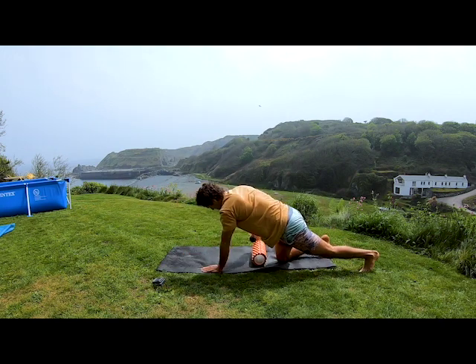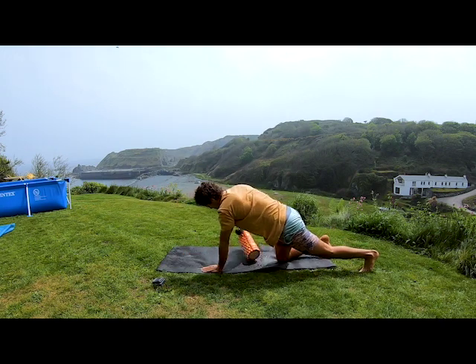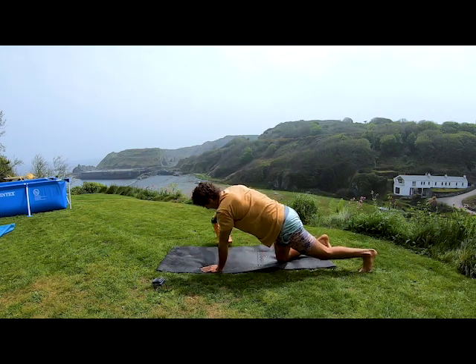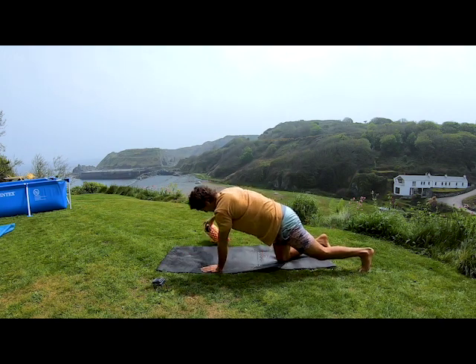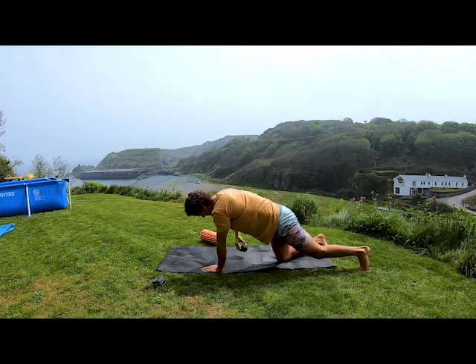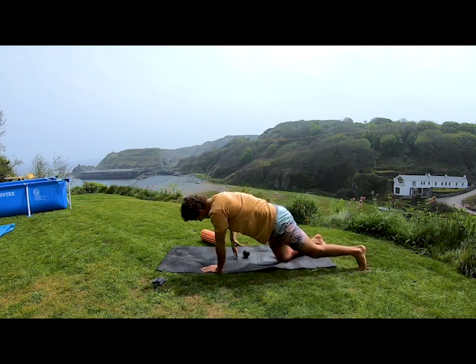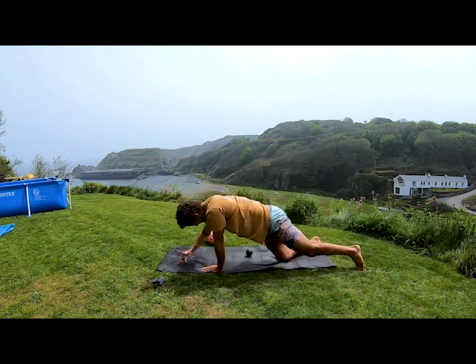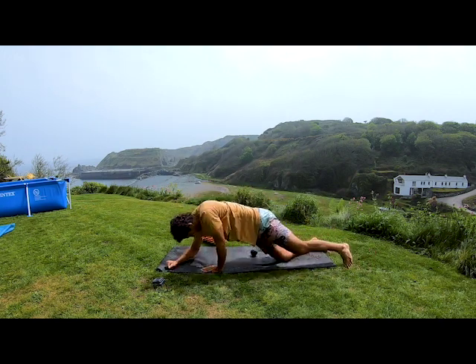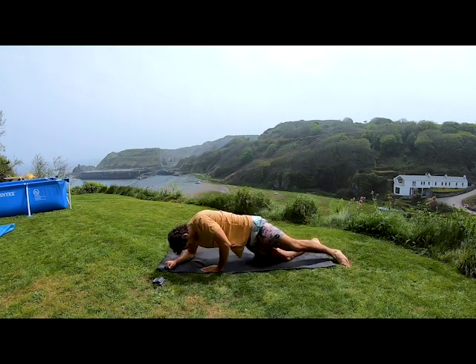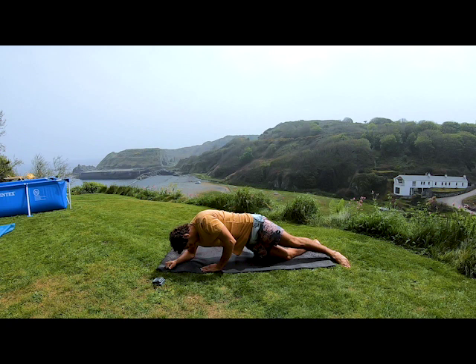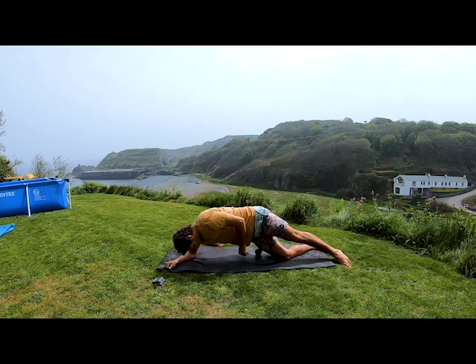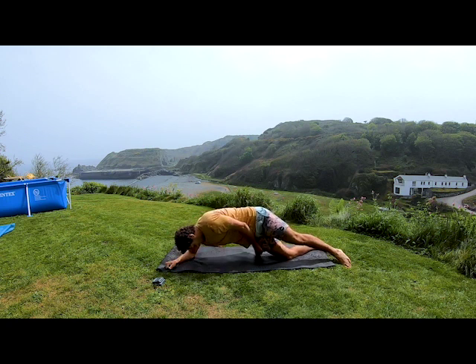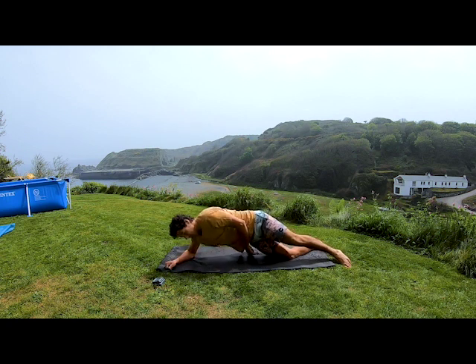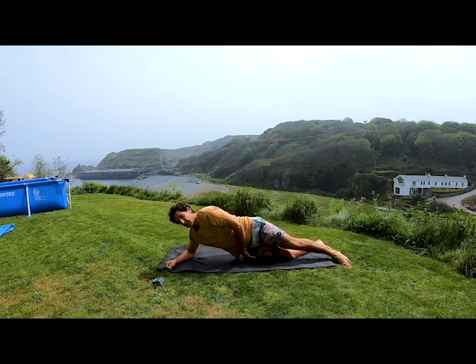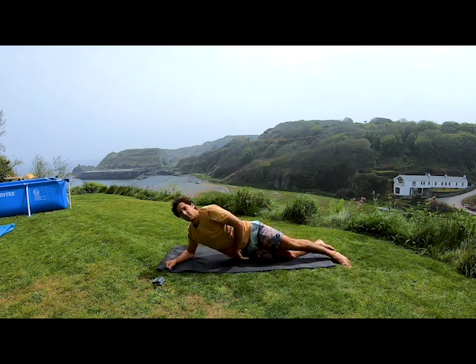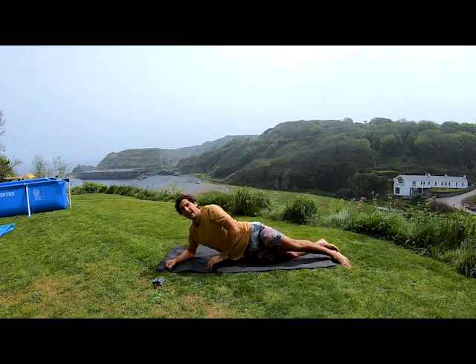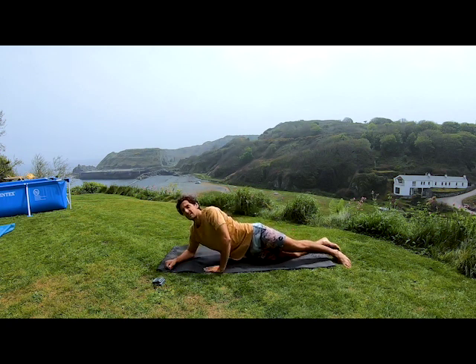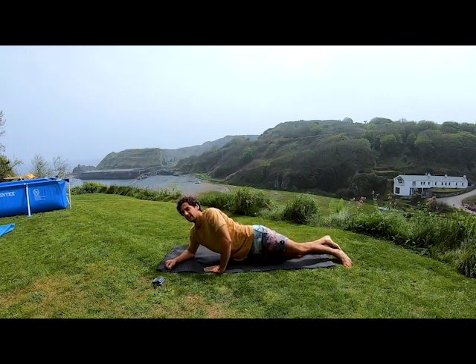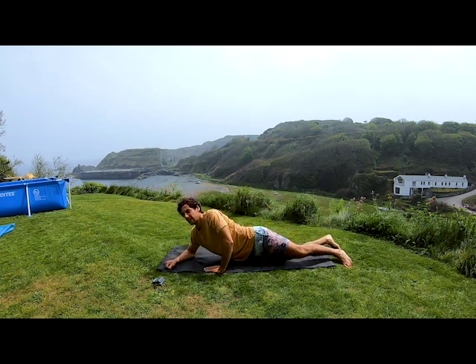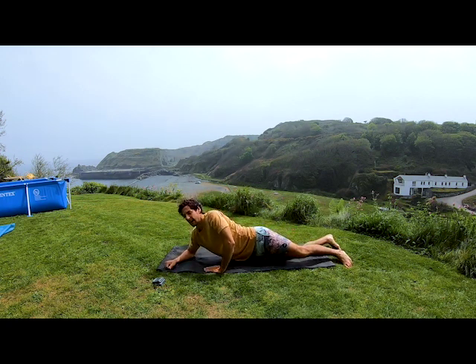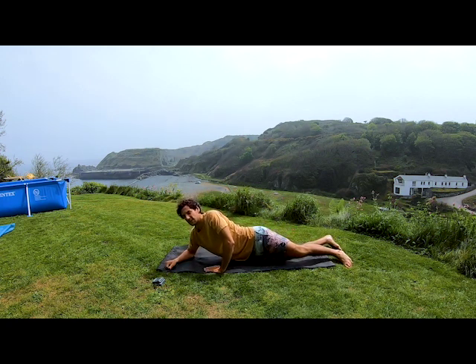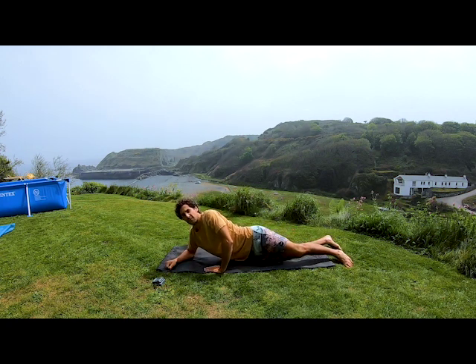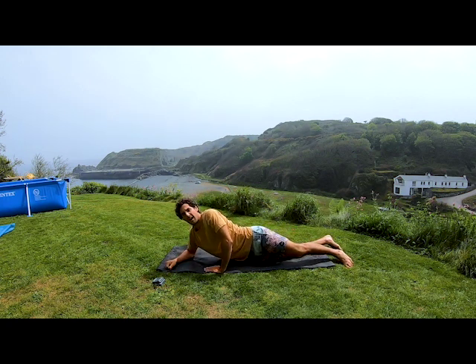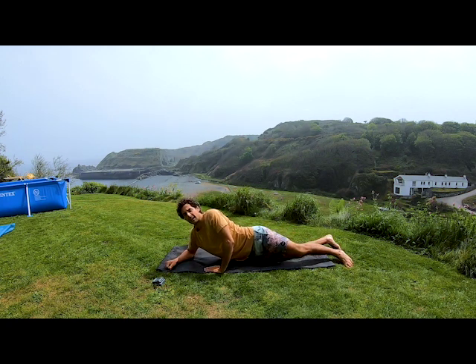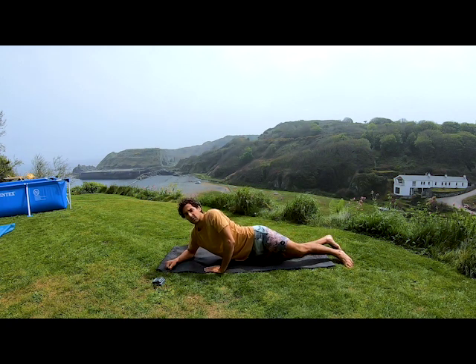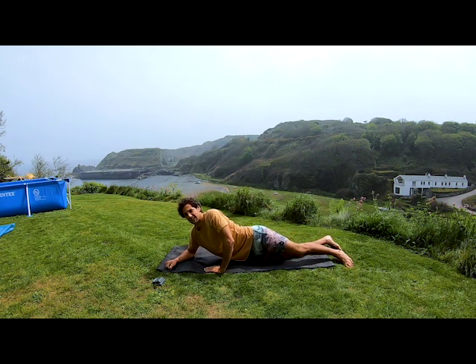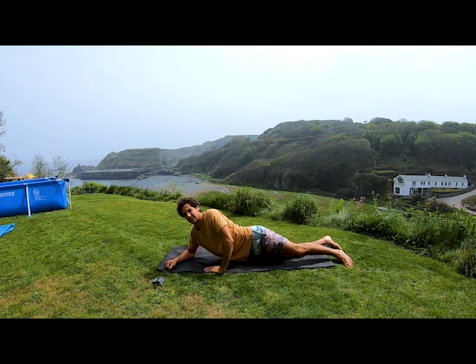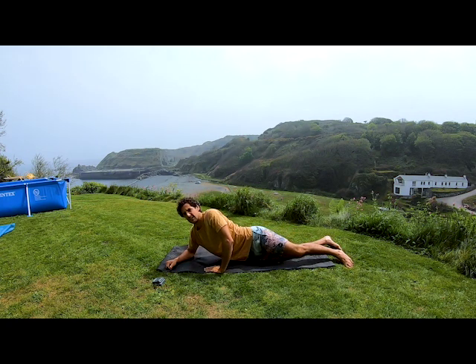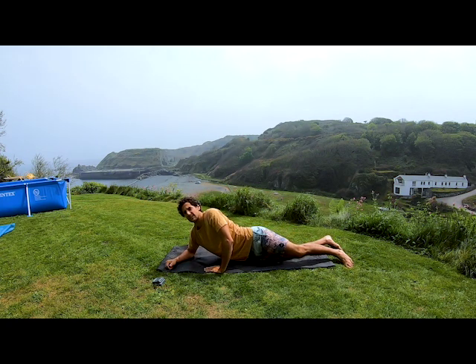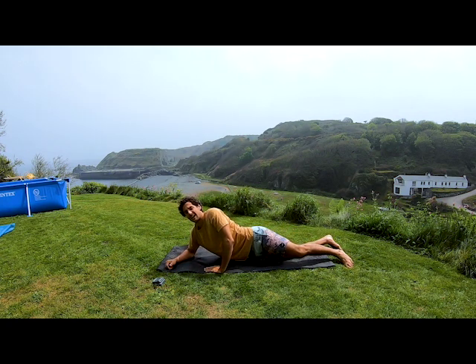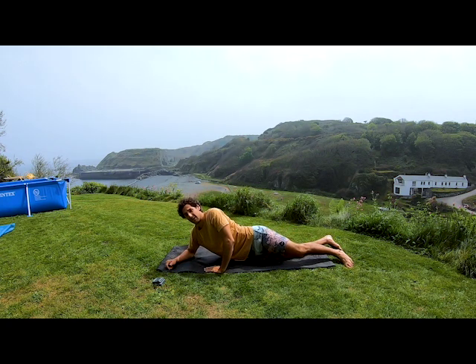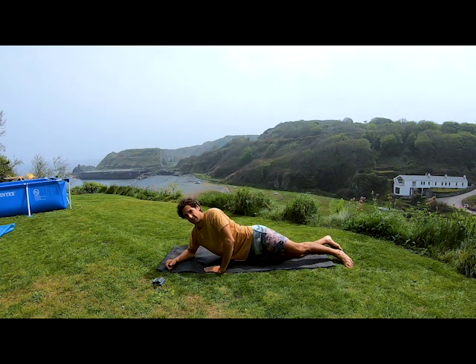Just relax and find those sensitive and tight areas.